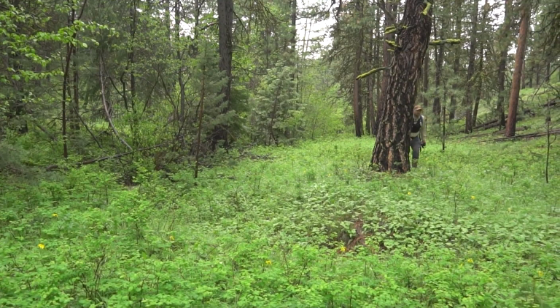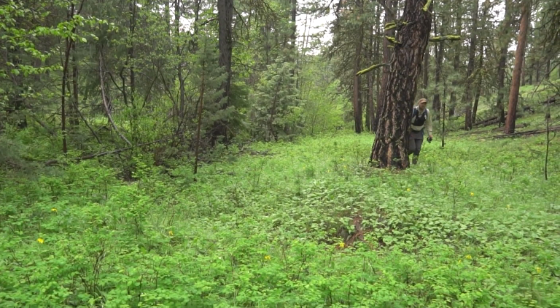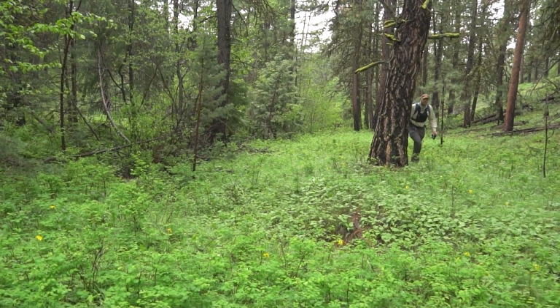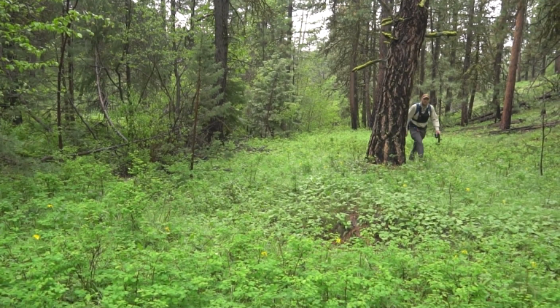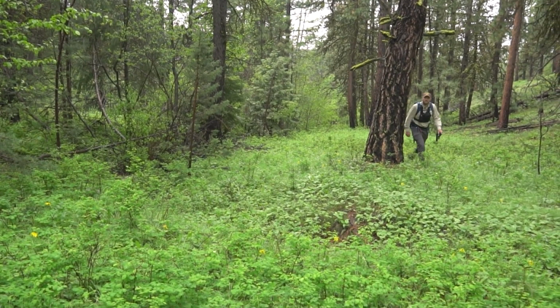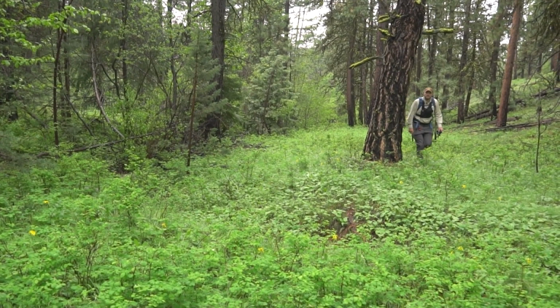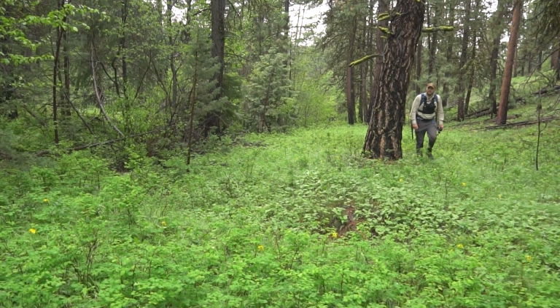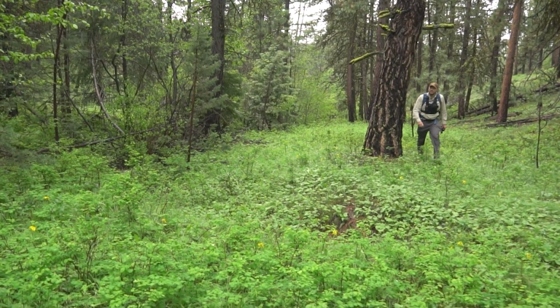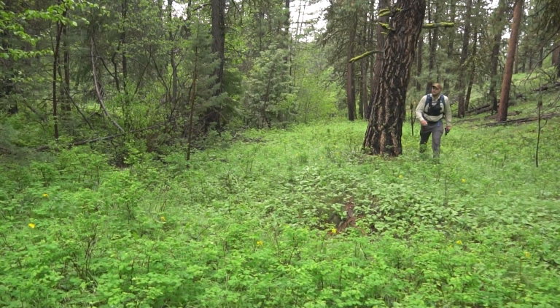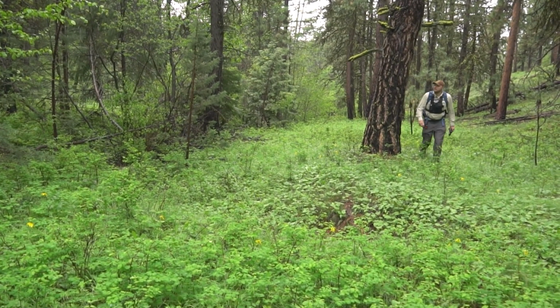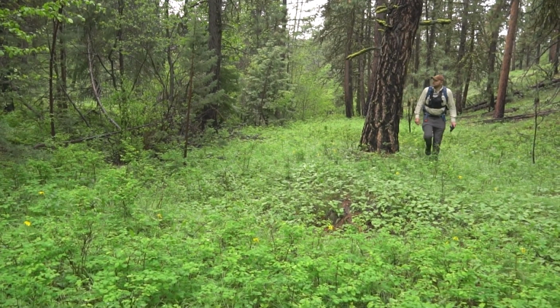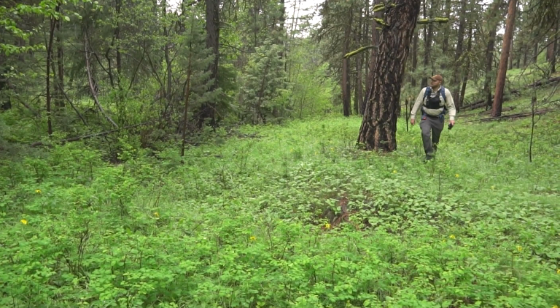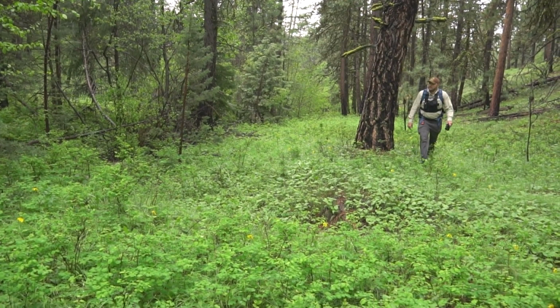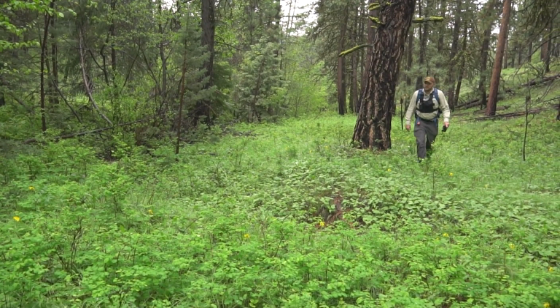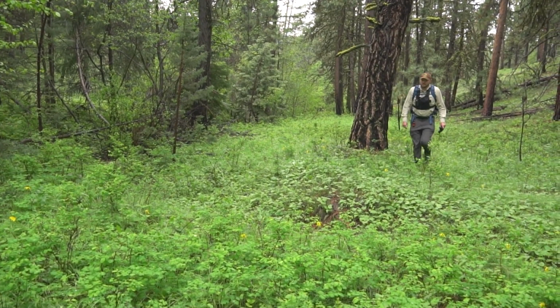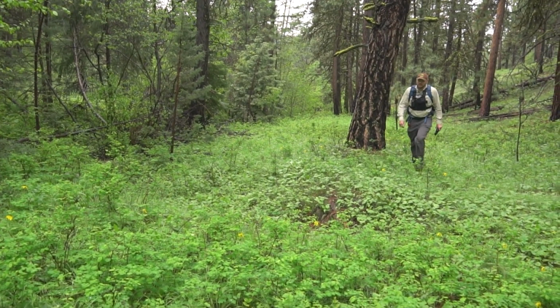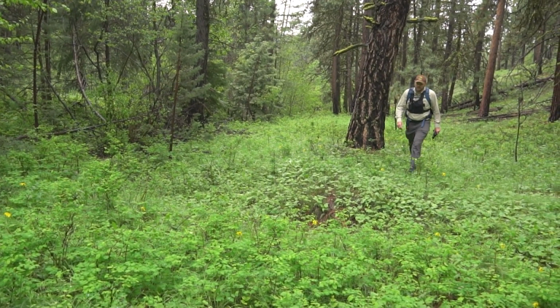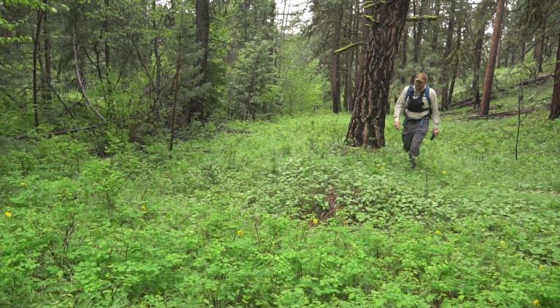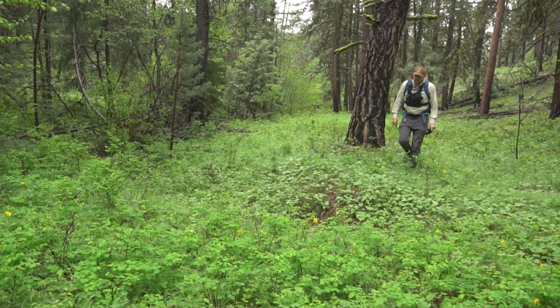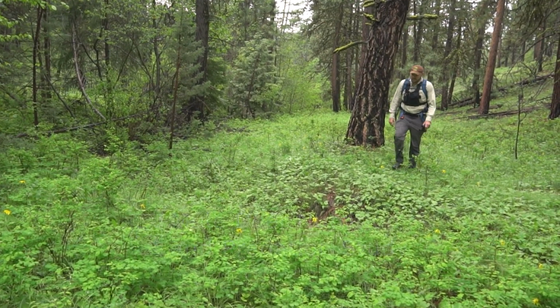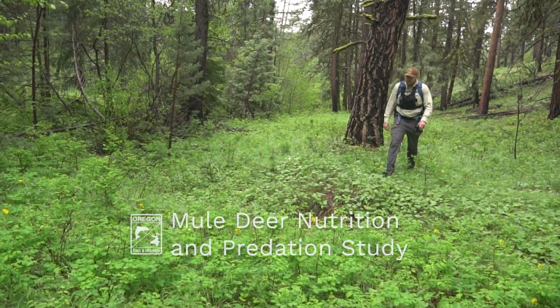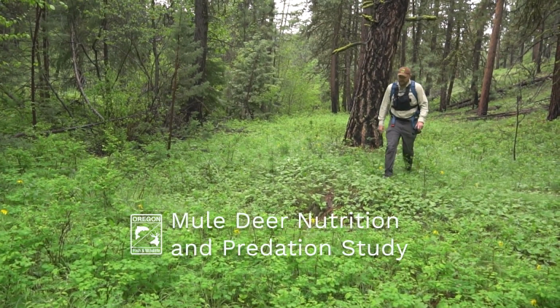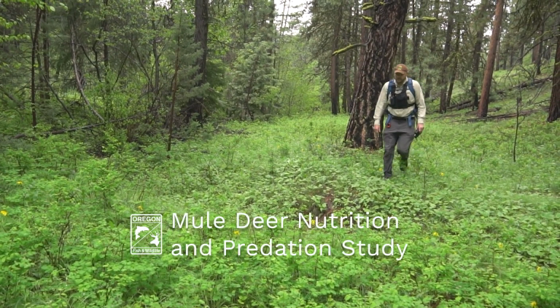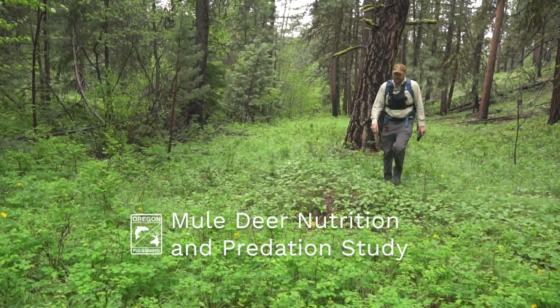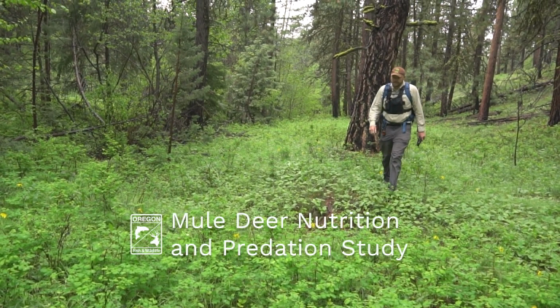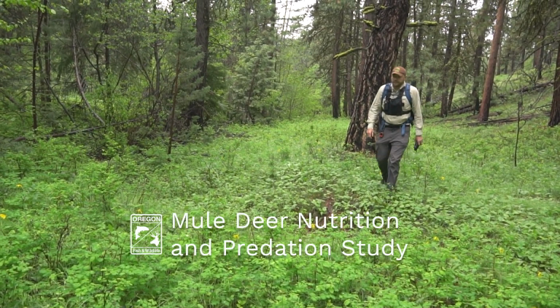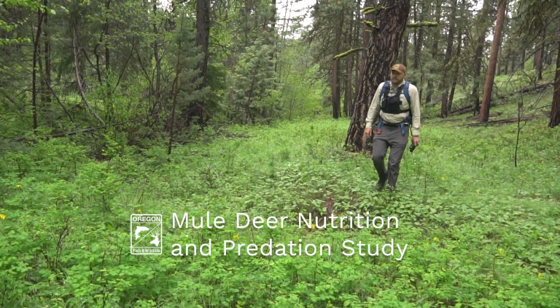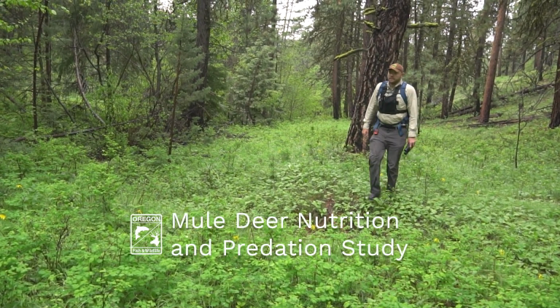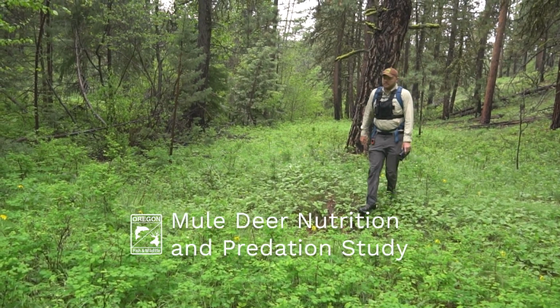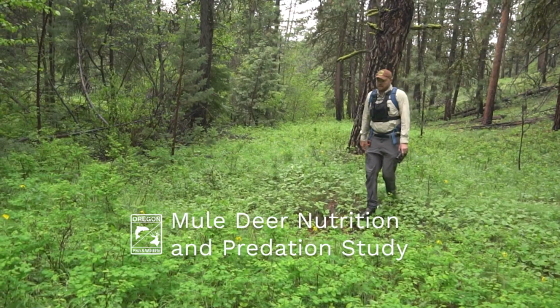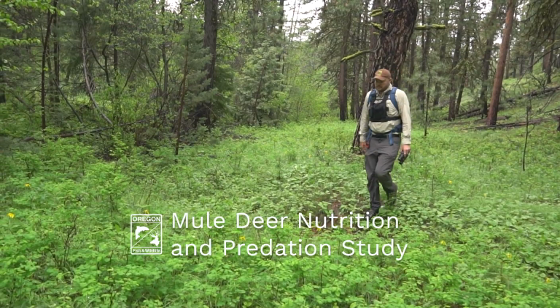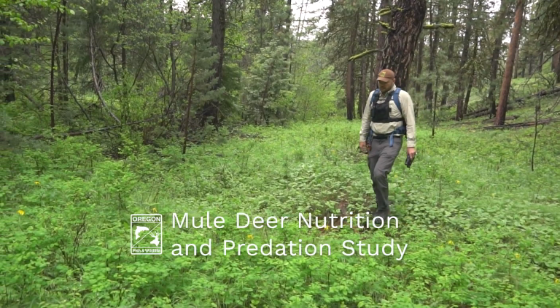My name is Jake Diddle. I'm the Assistant Project Lead on the Mule Deer Nutrition and Predation Study.